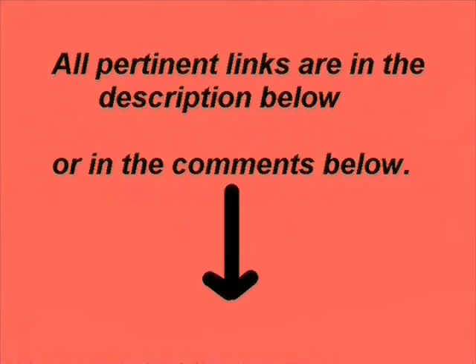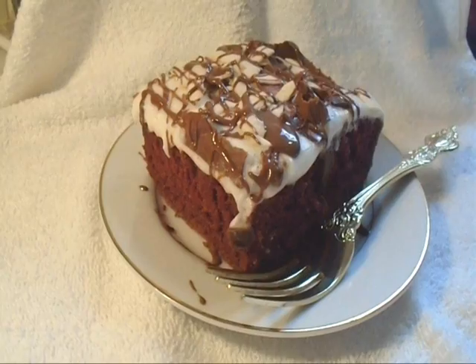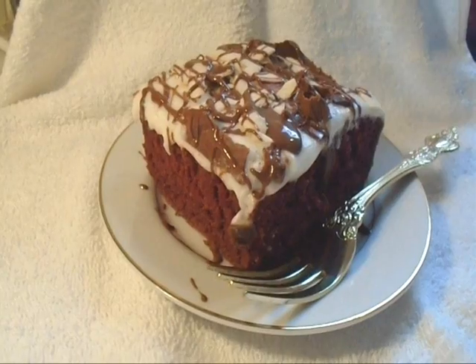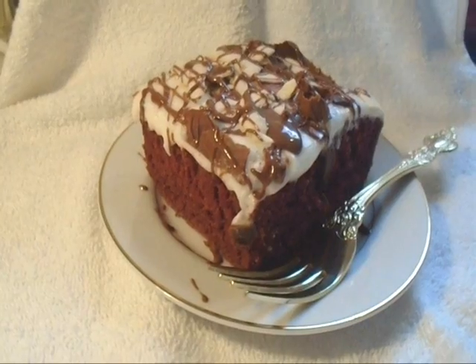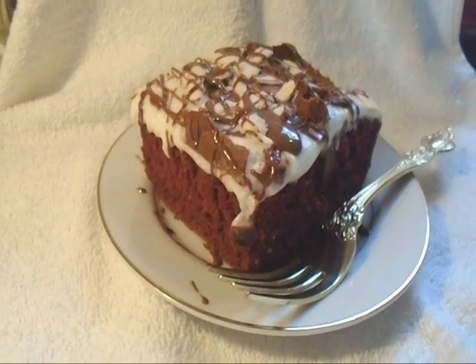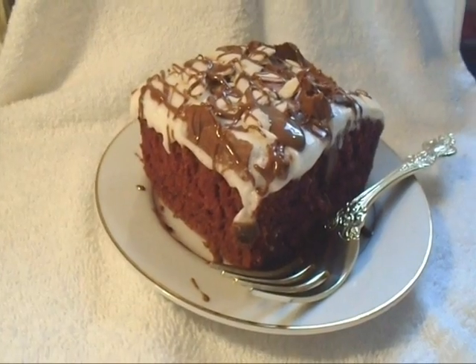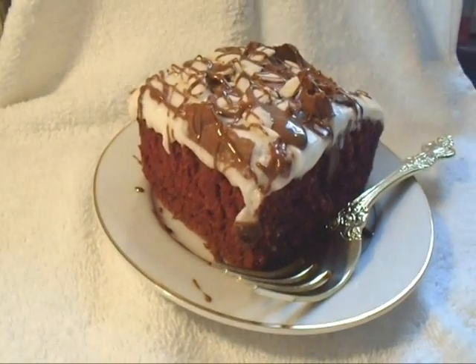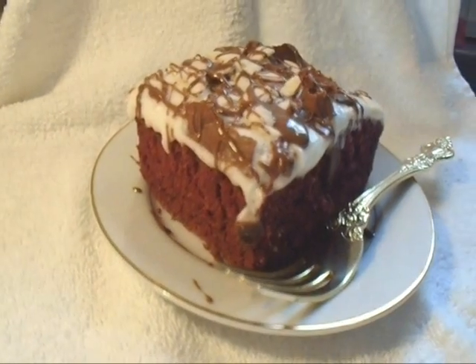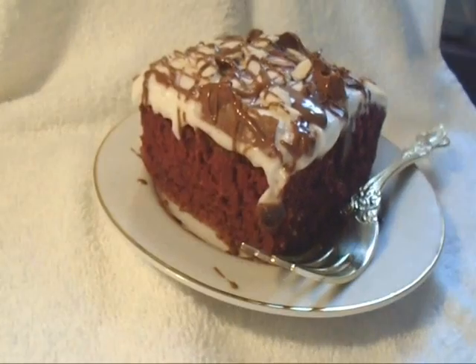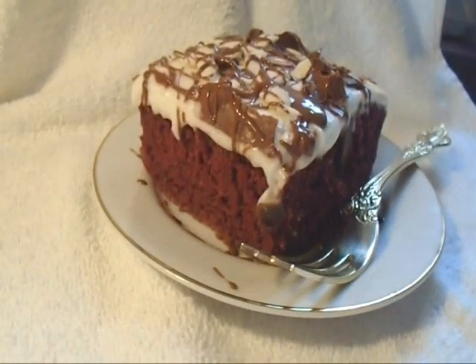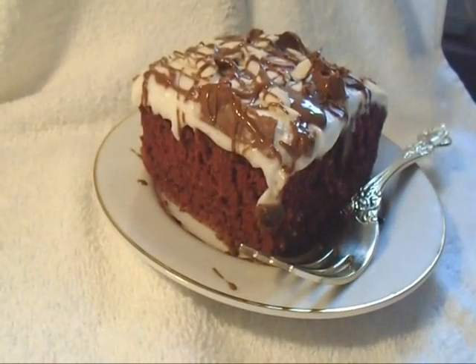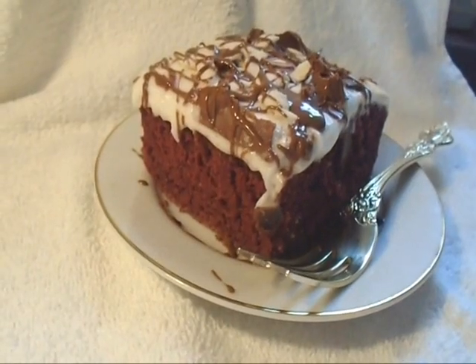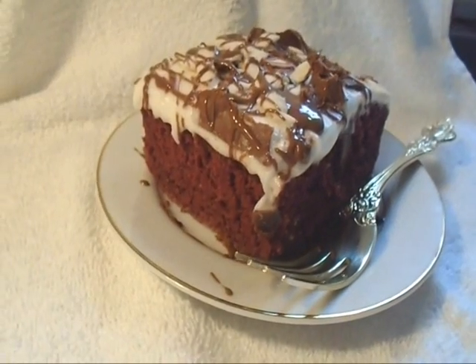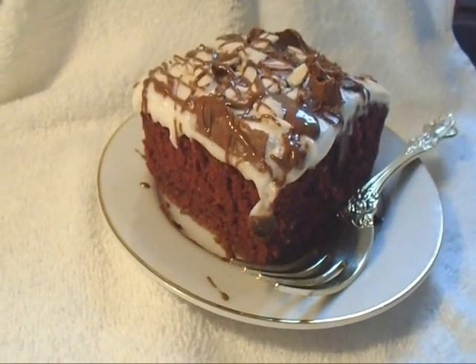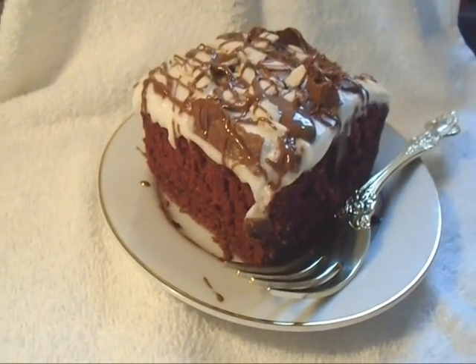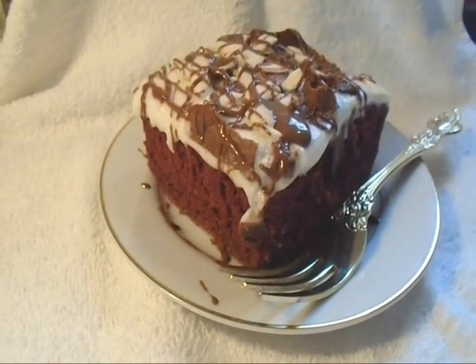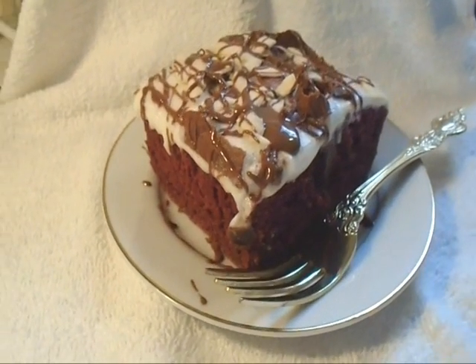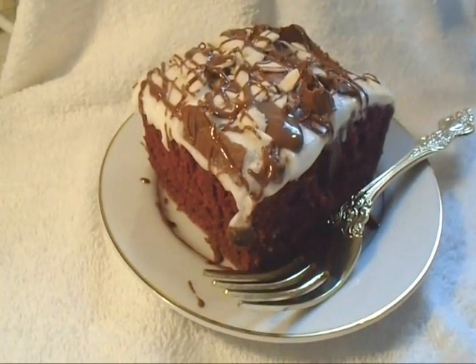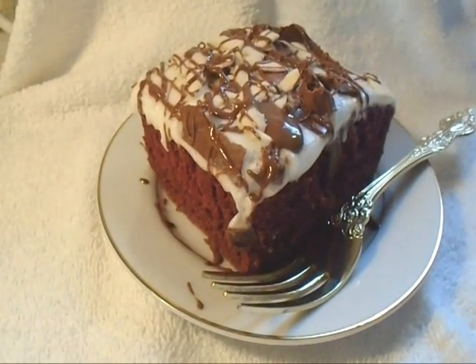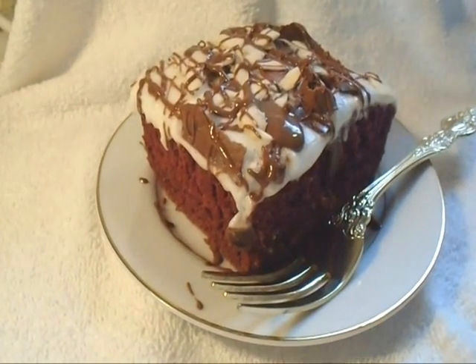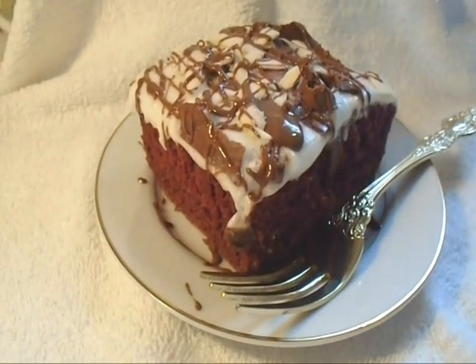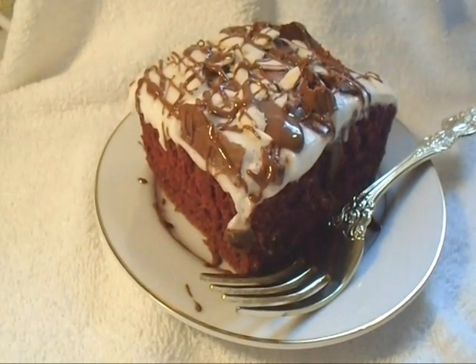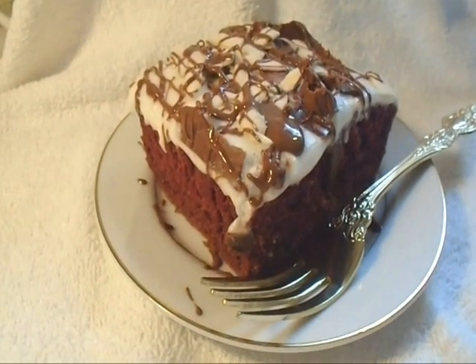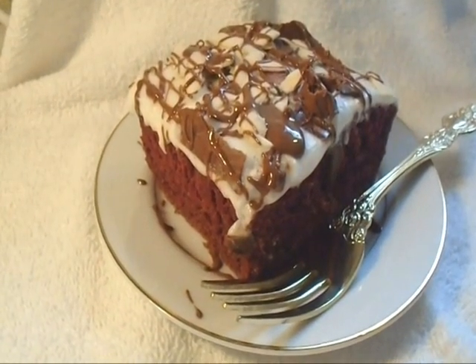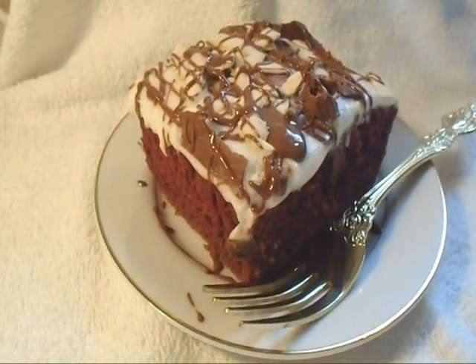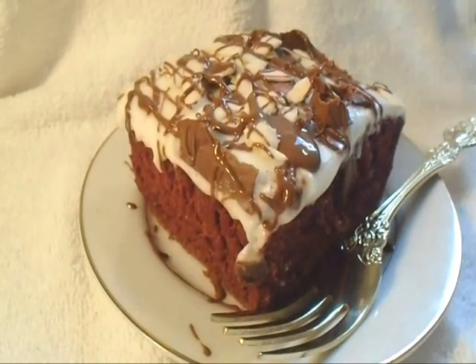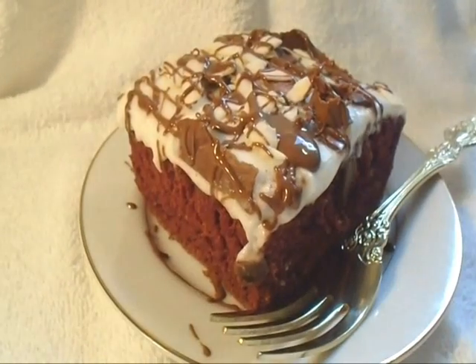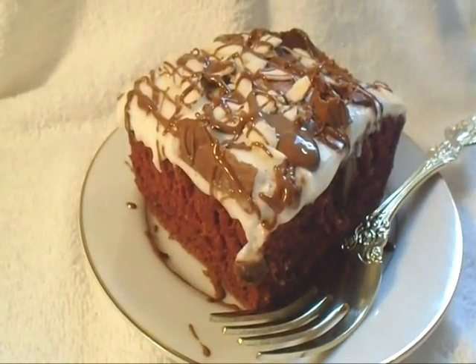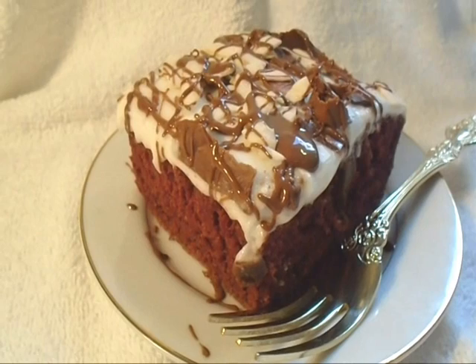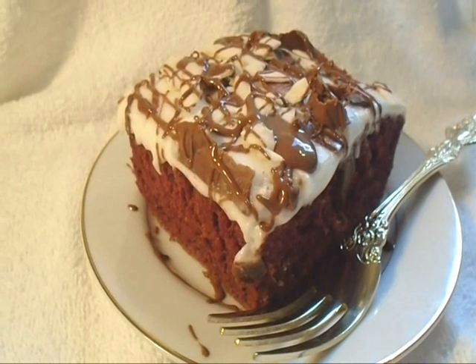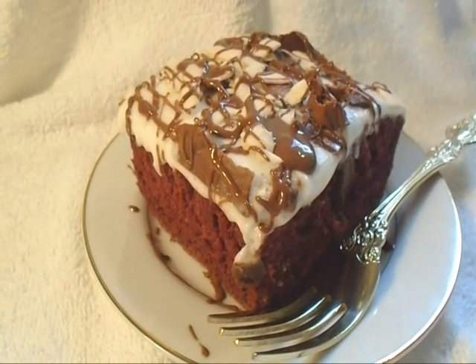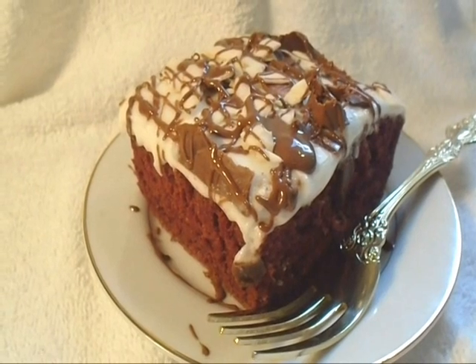Hi everyone, this is Emmy. Today I'm going to show you how to make these red velvet squares. So let's get started.